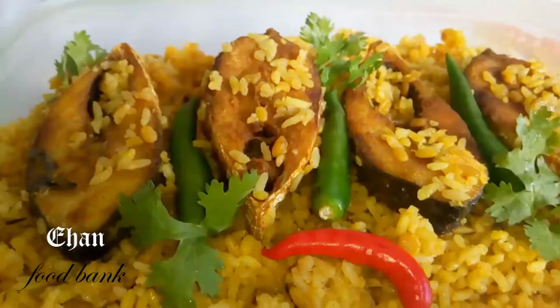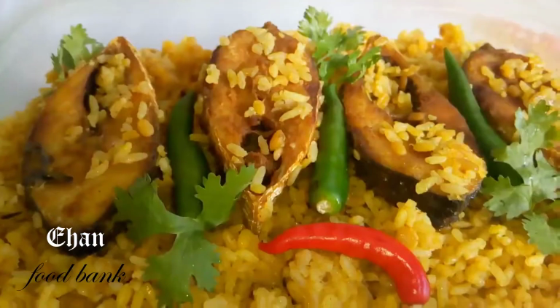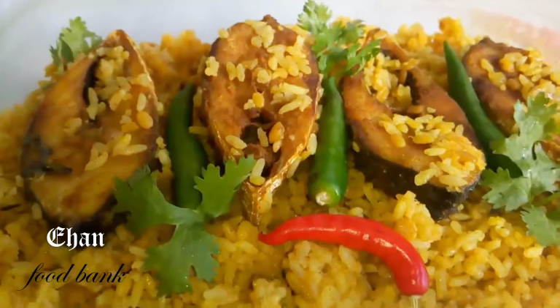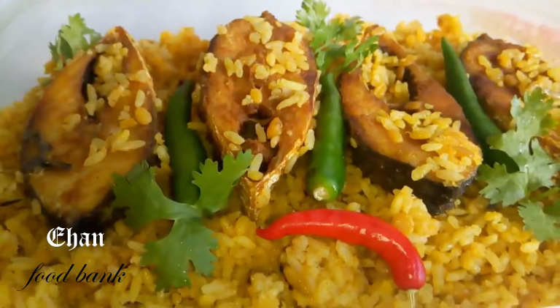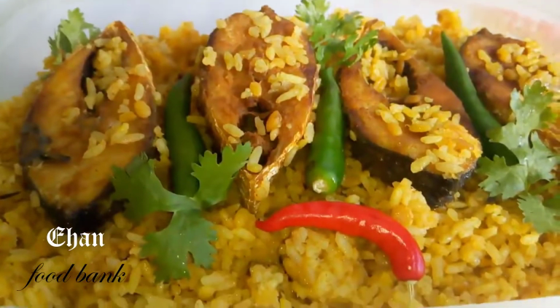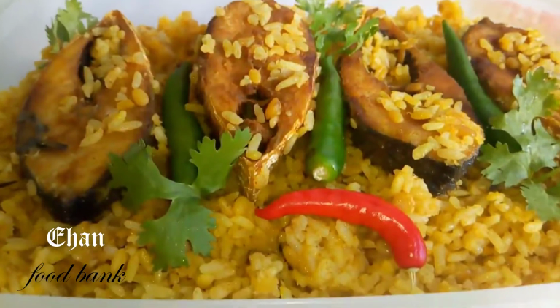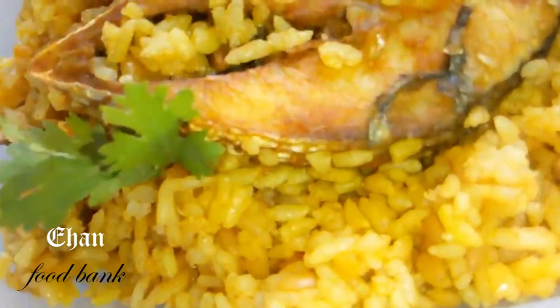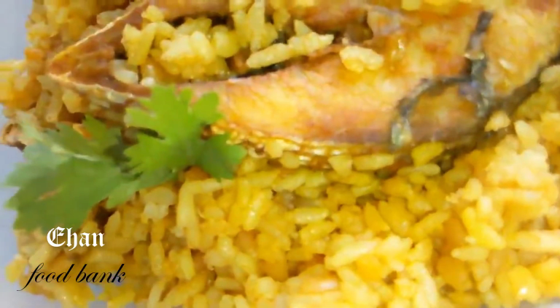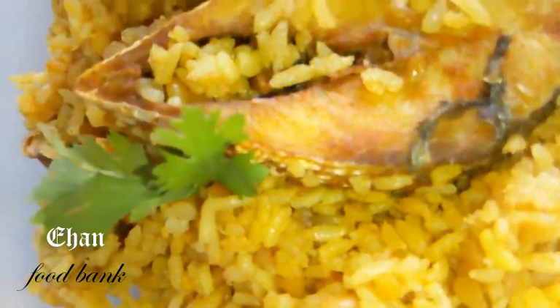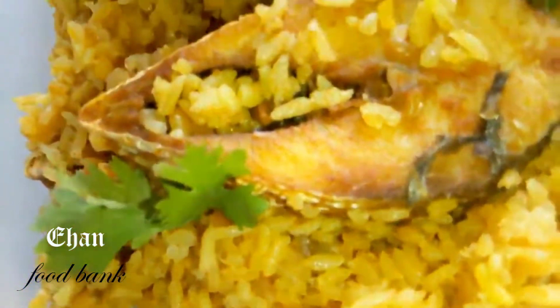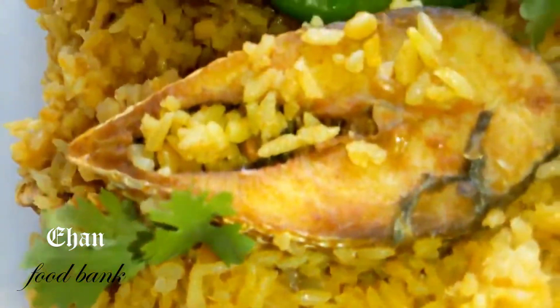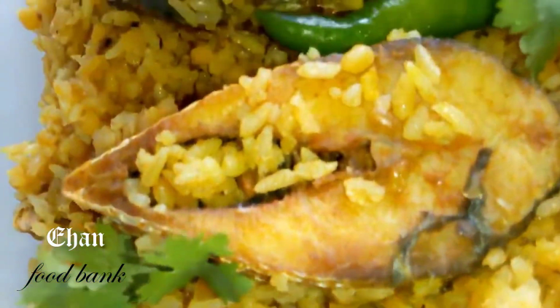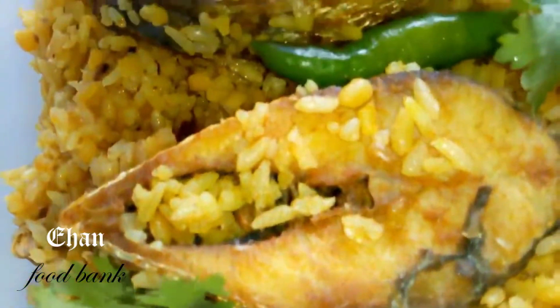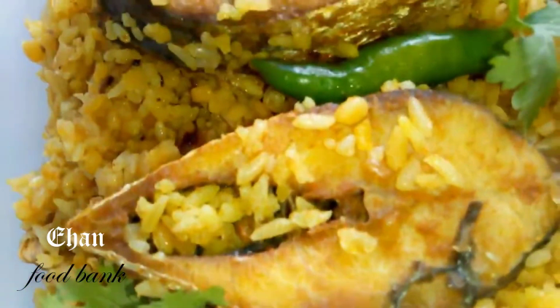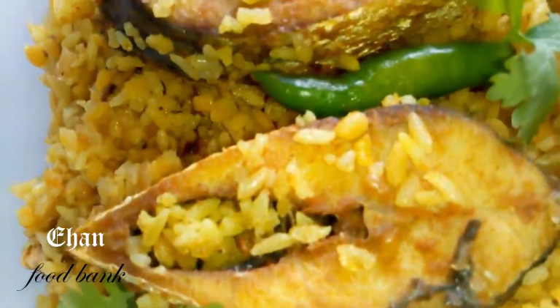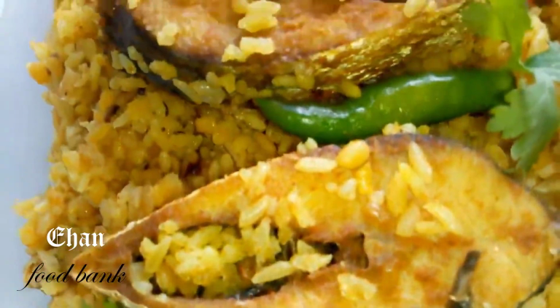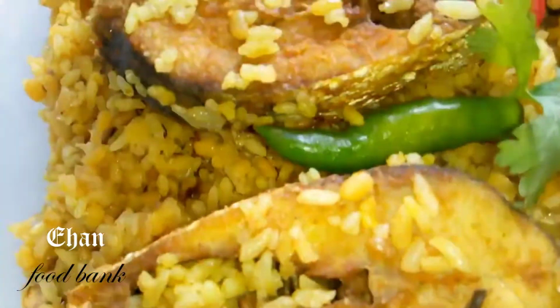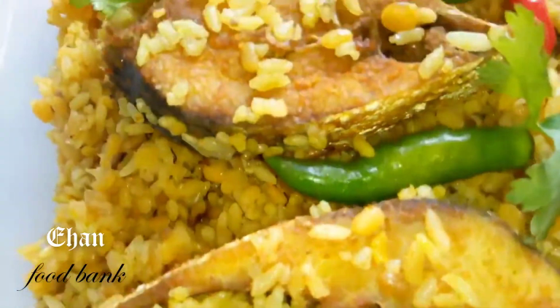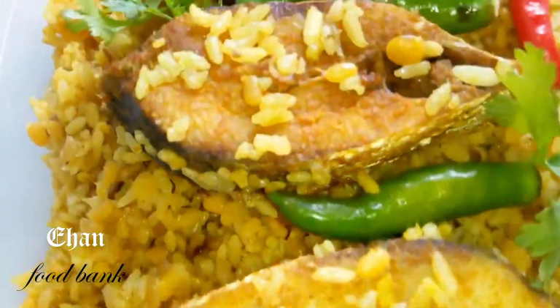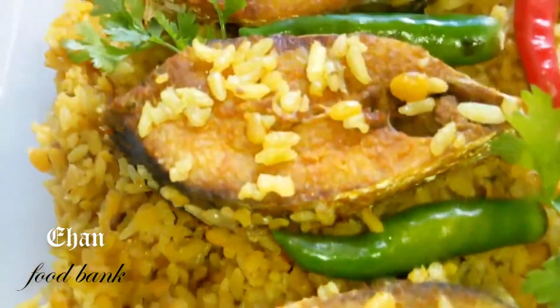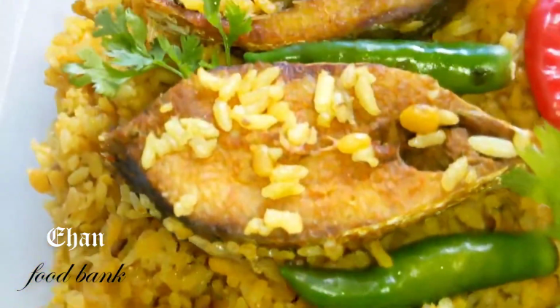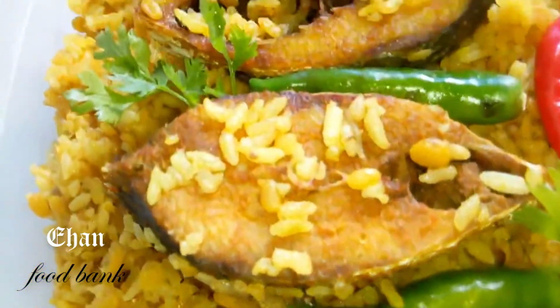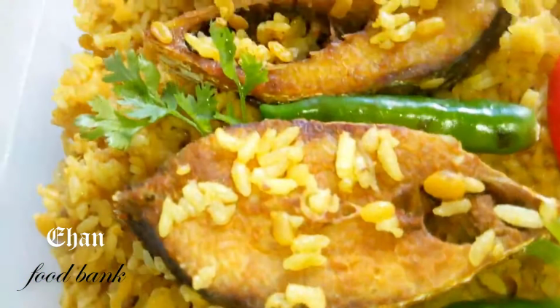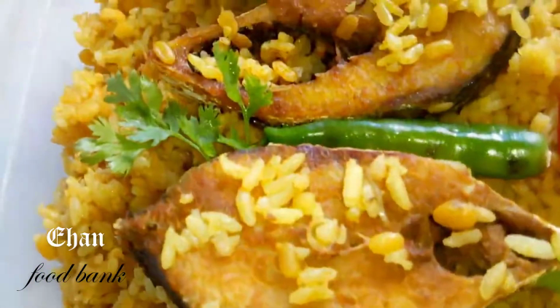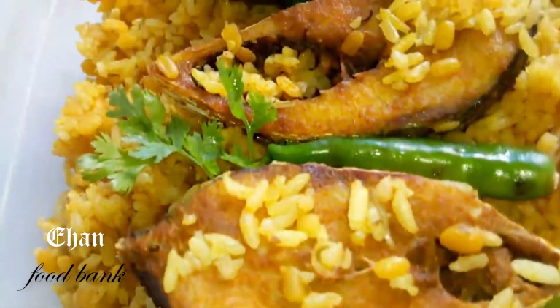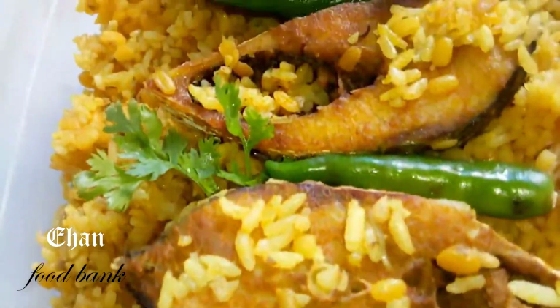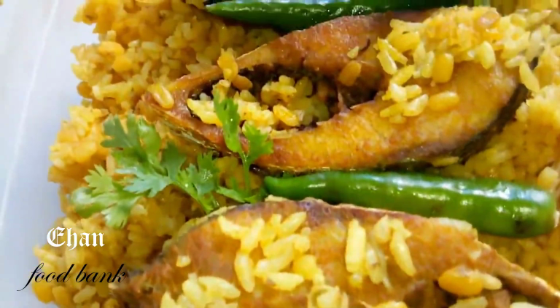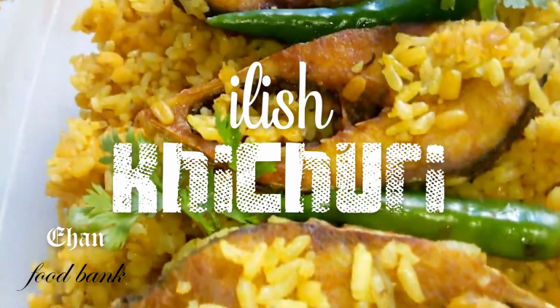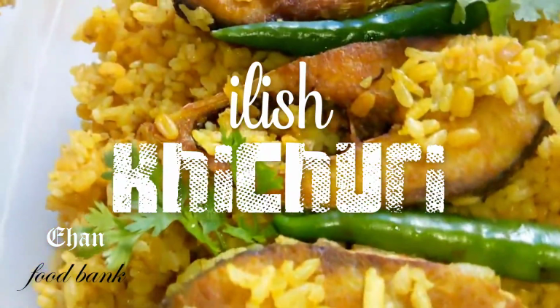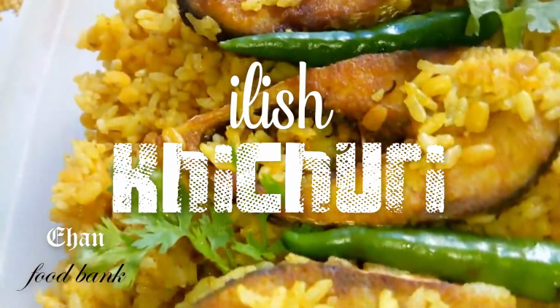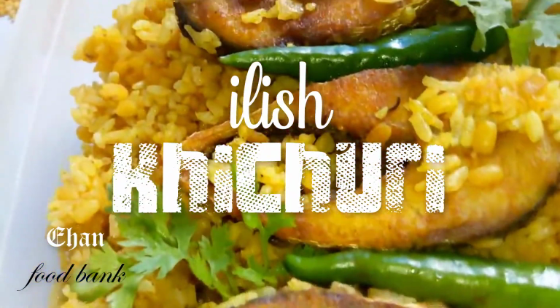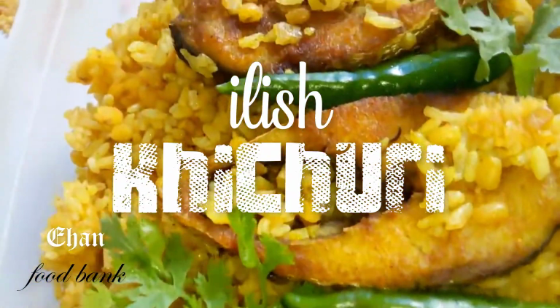Hey everyone, welcome back to my channel Ehan Foodbank. Today the recipe is Elis Khichuri.